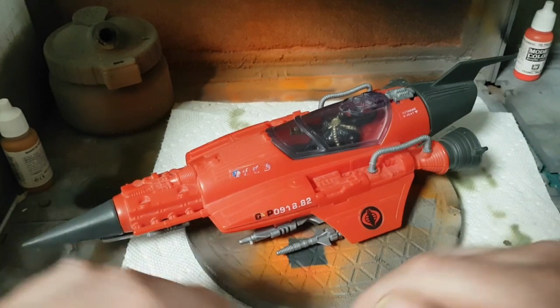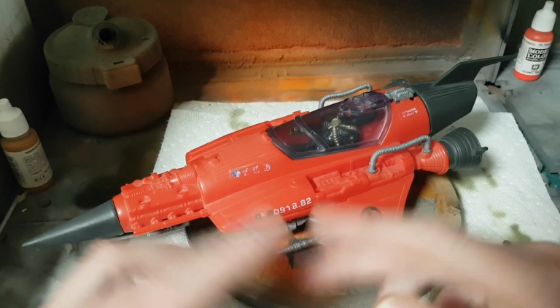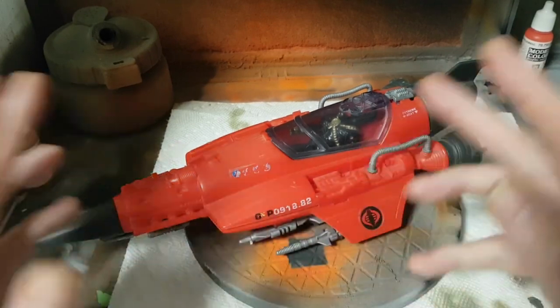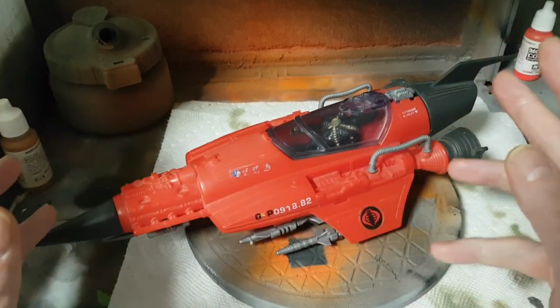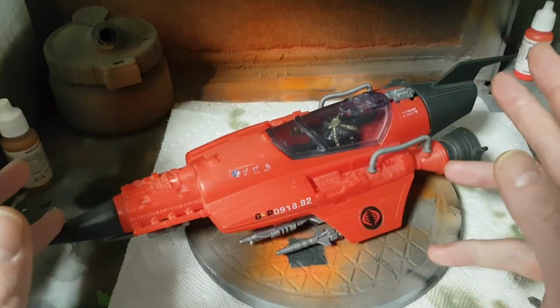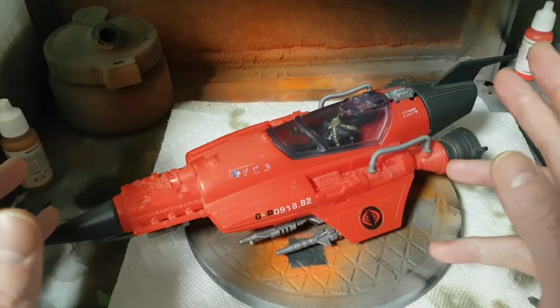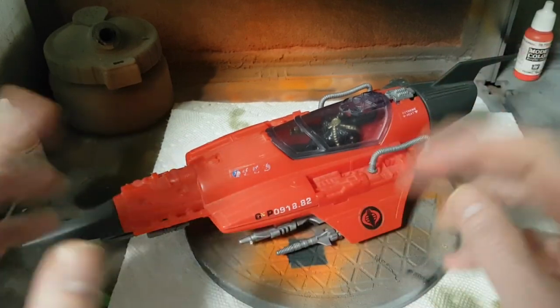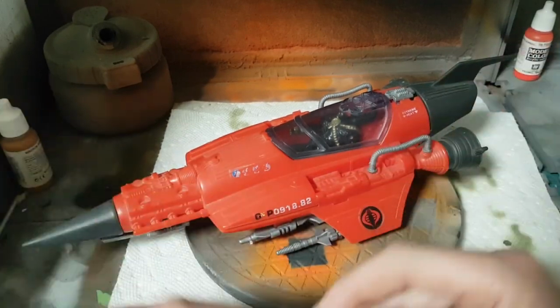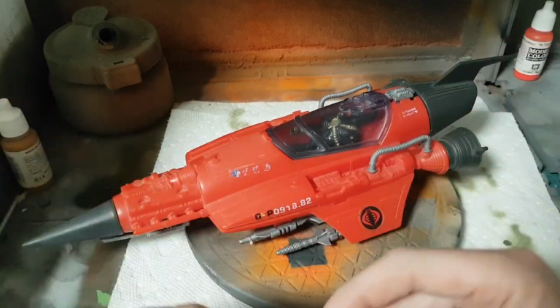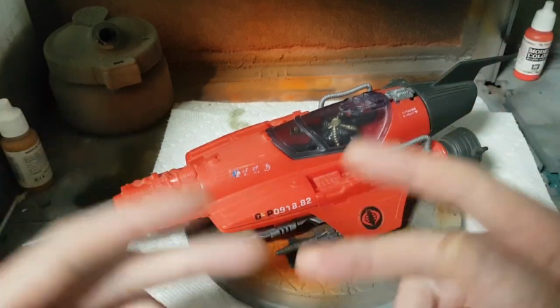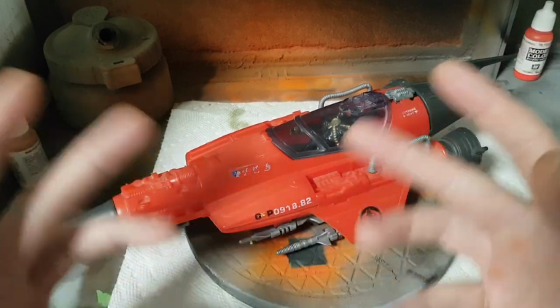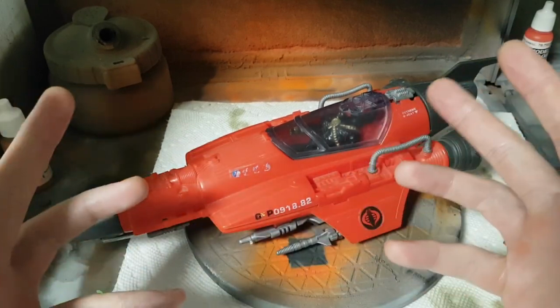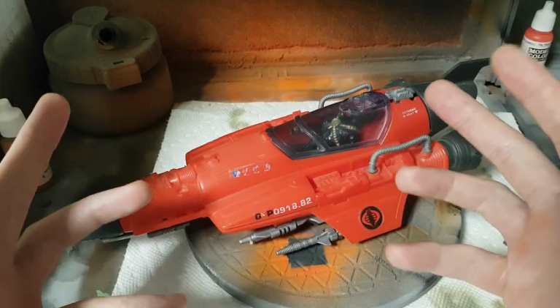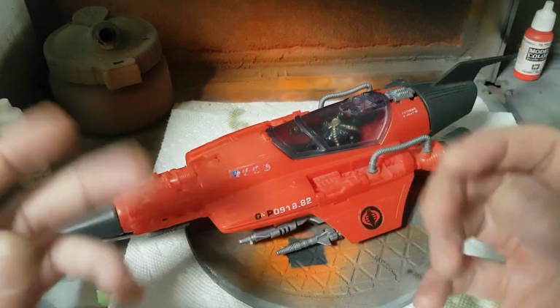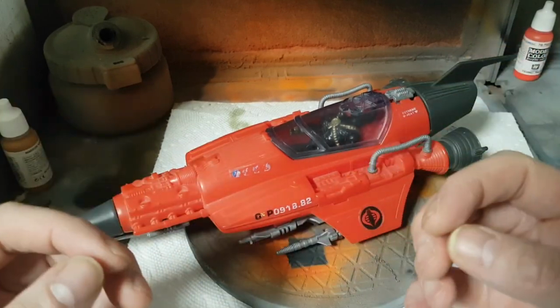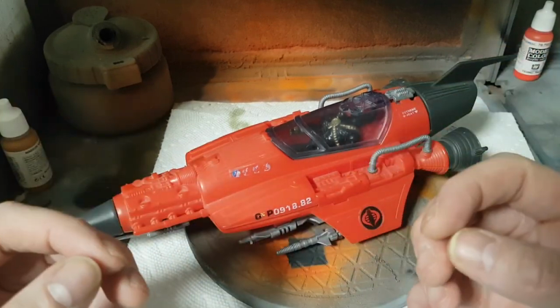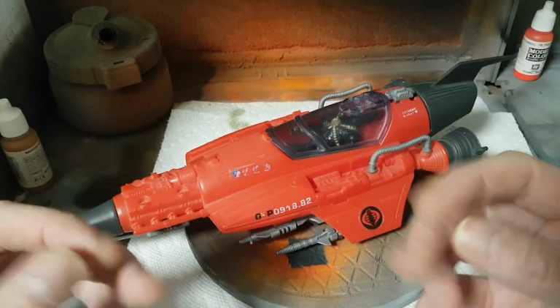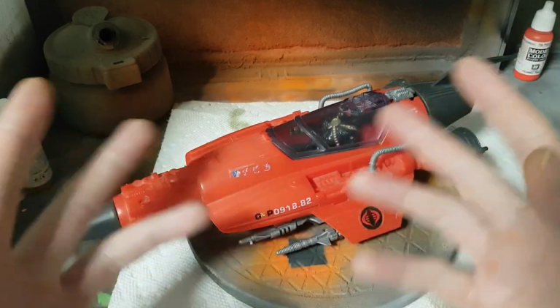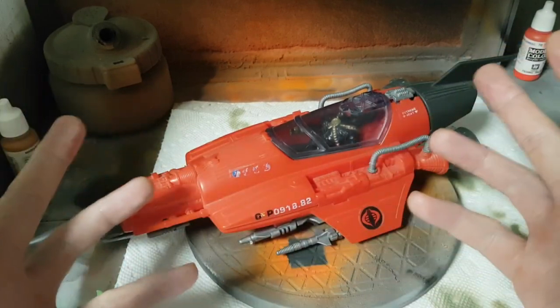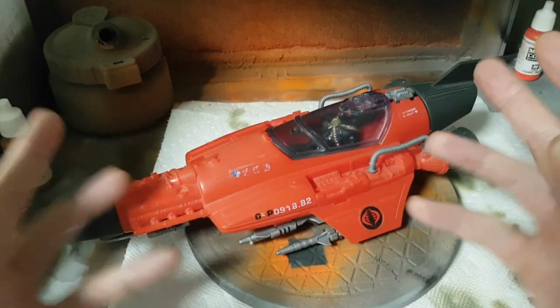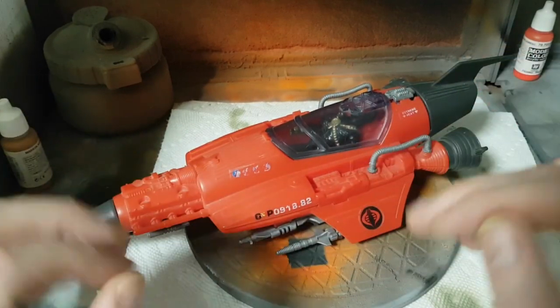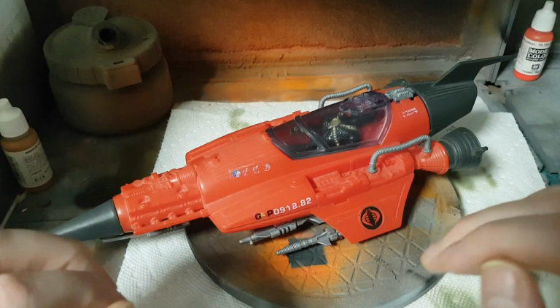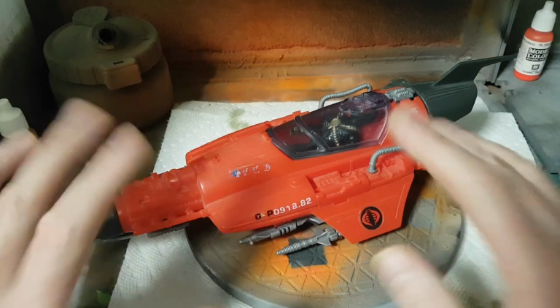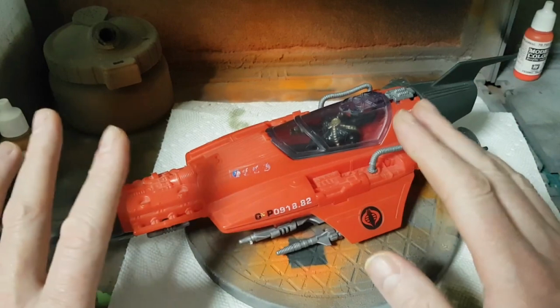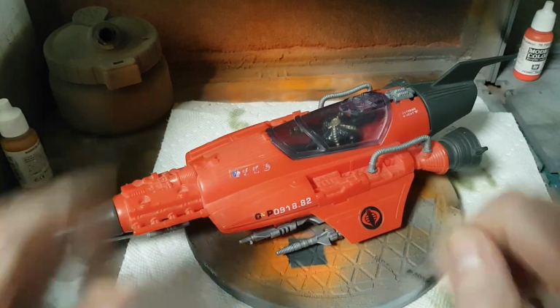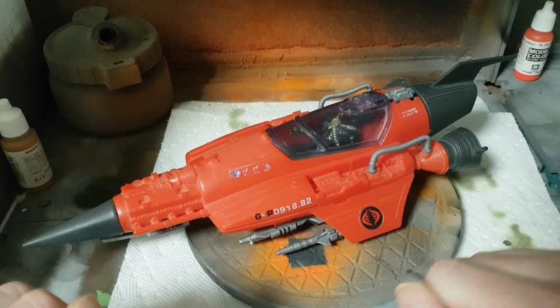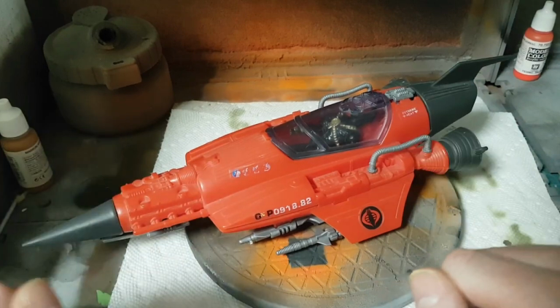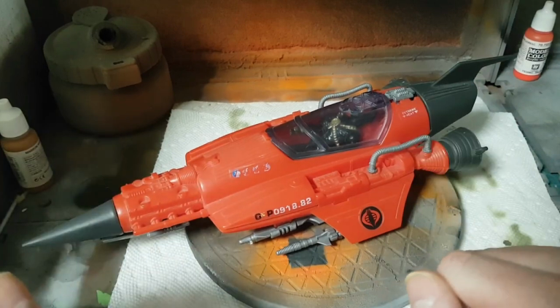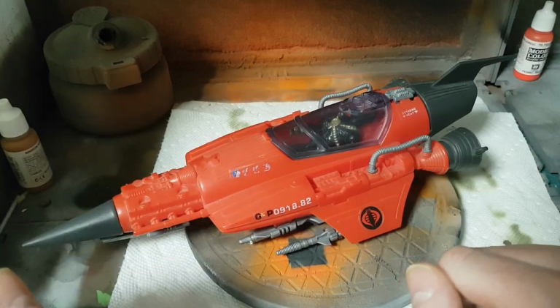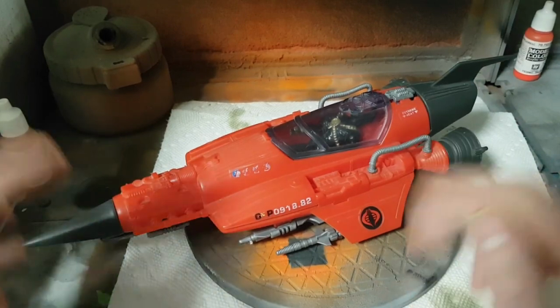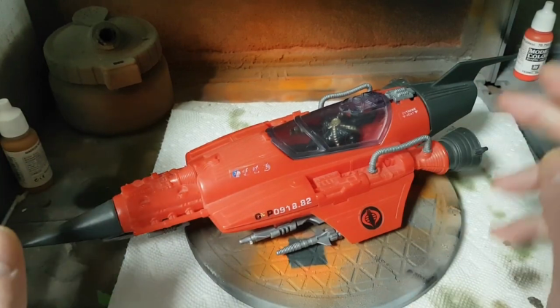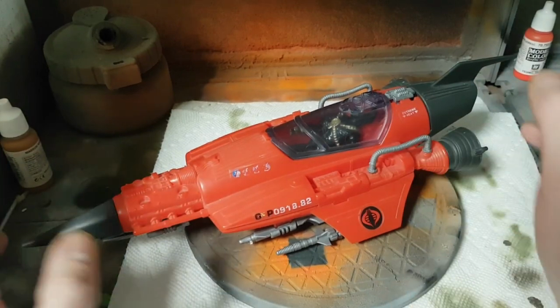Not without its flaws, but we're going to discuss the considerations for customizing this vehicle. So let's begin.